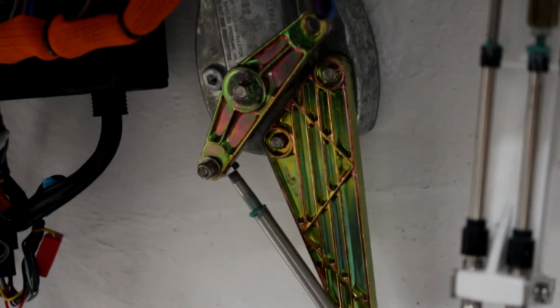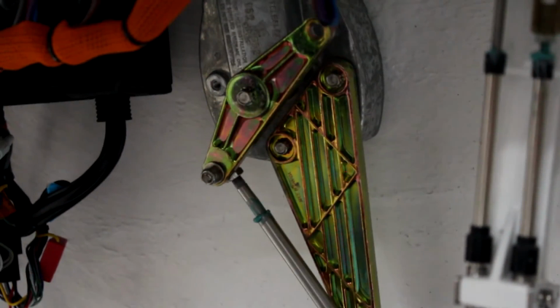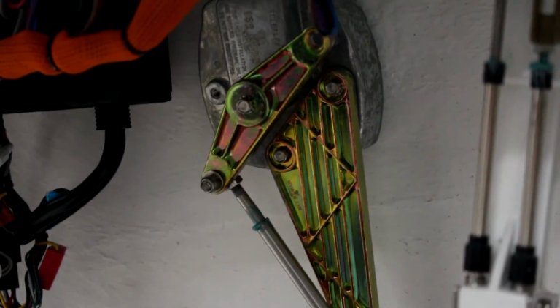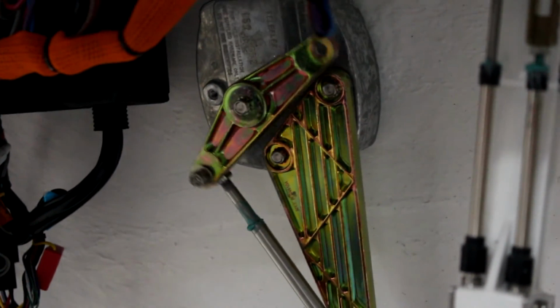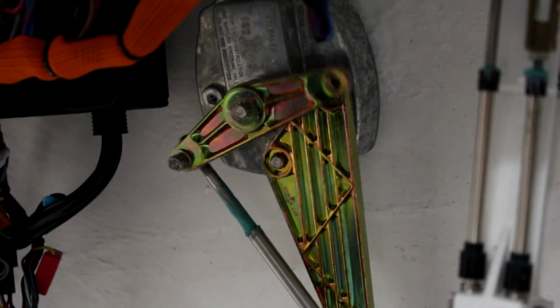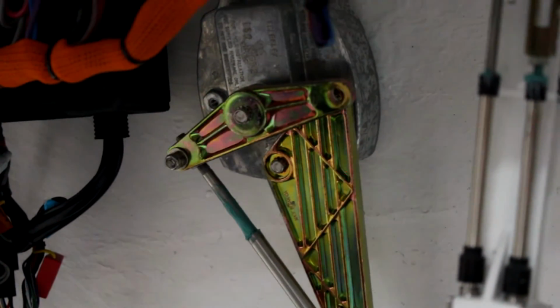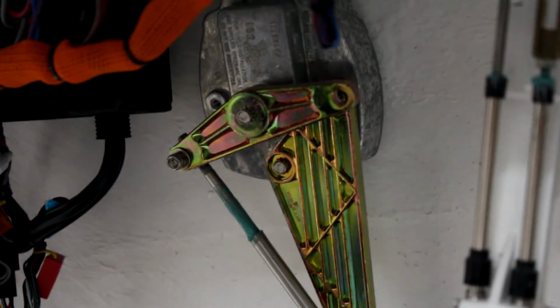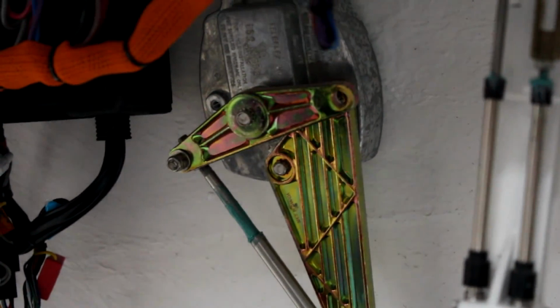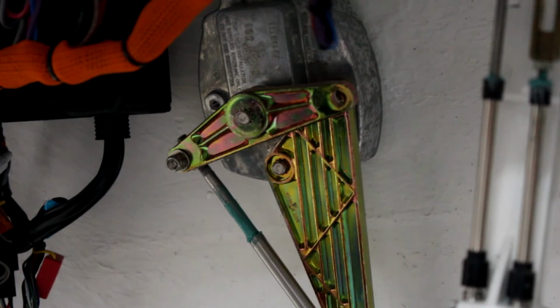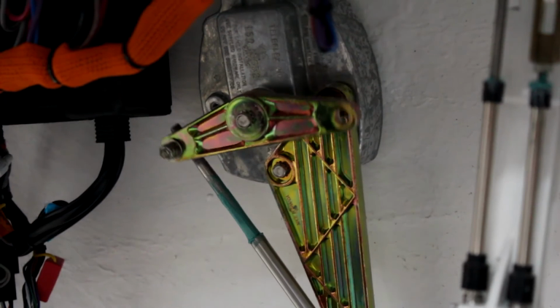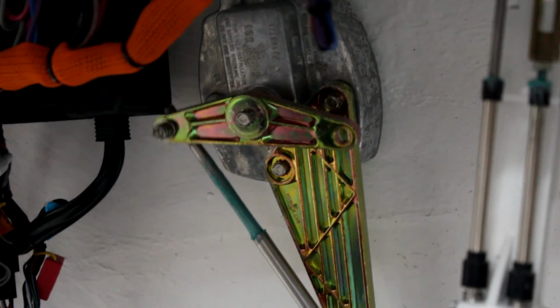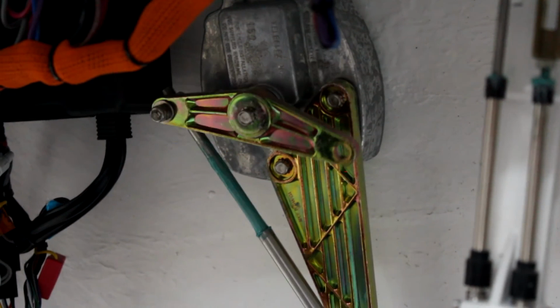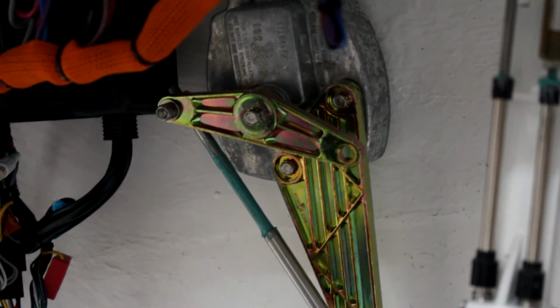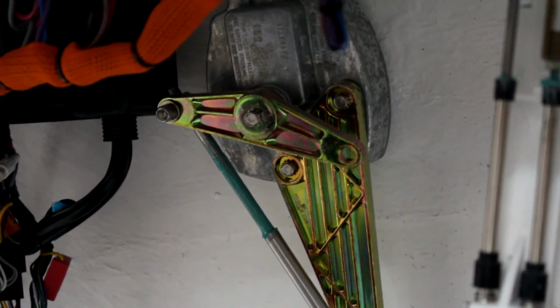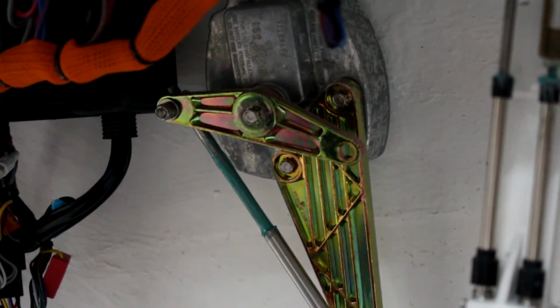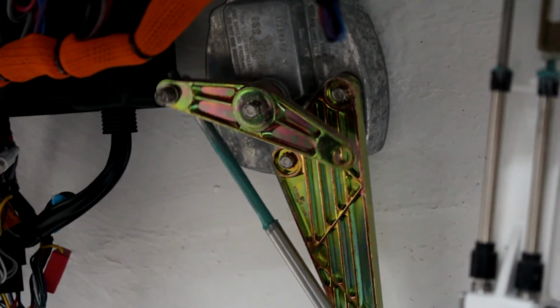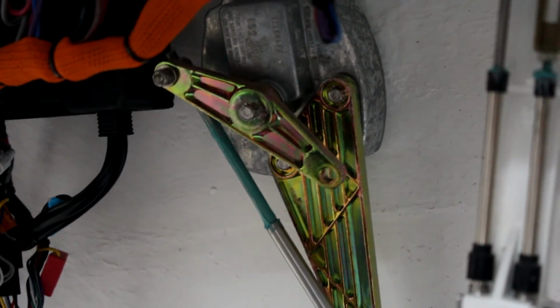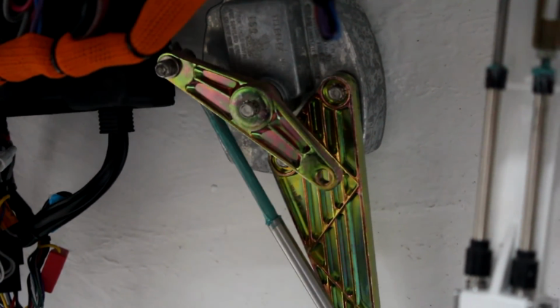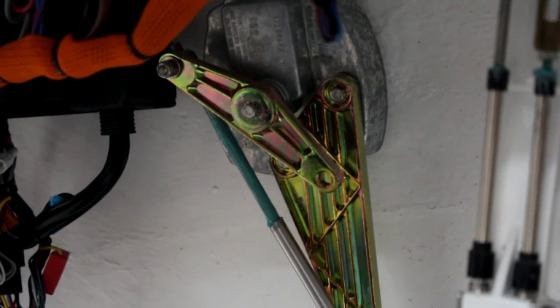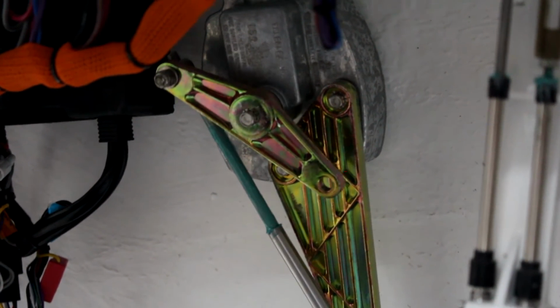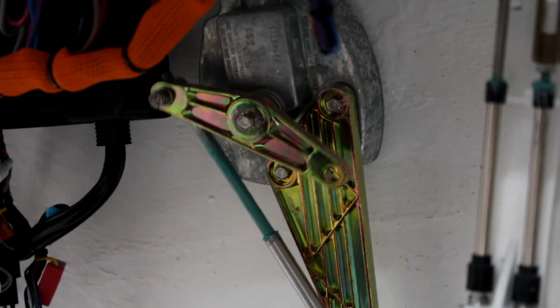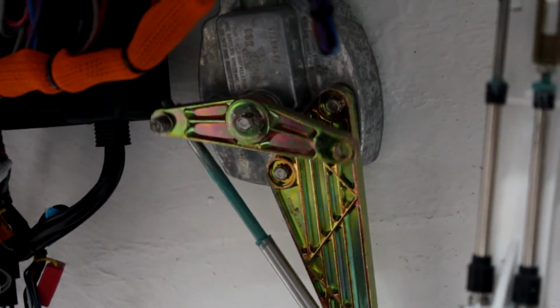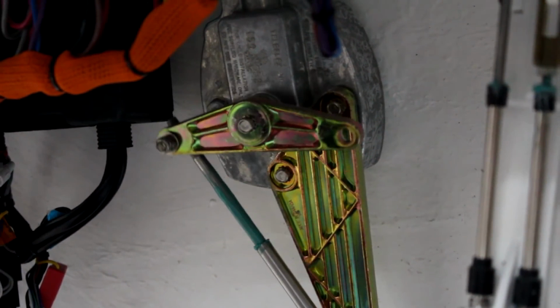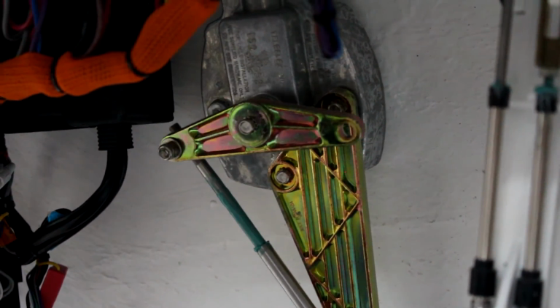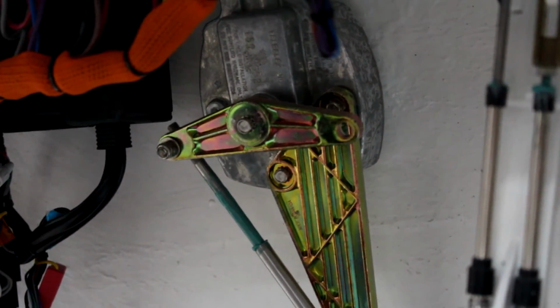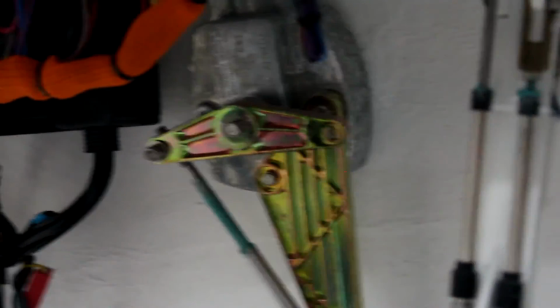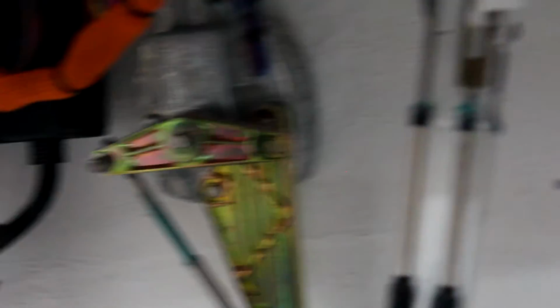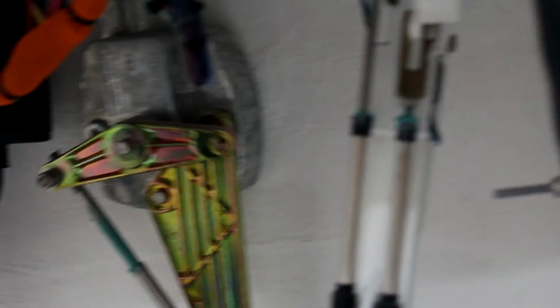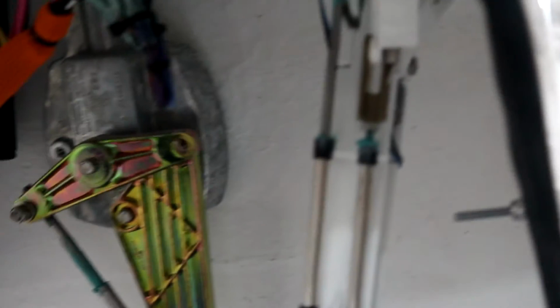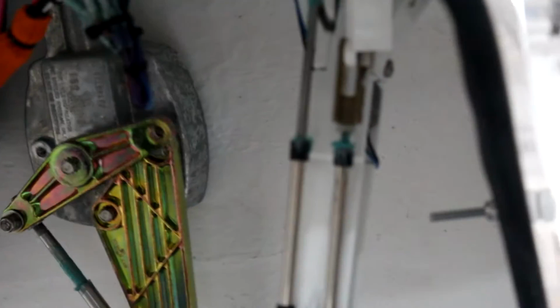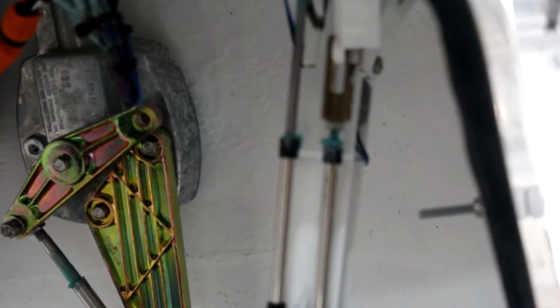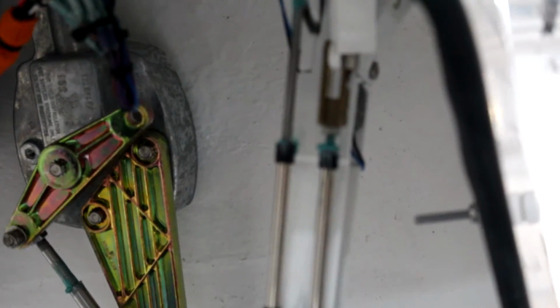The easiest way to find the areas that need grease is to move the steering wheel and throttle cables back and forth.